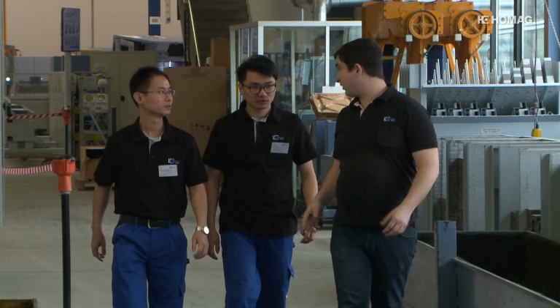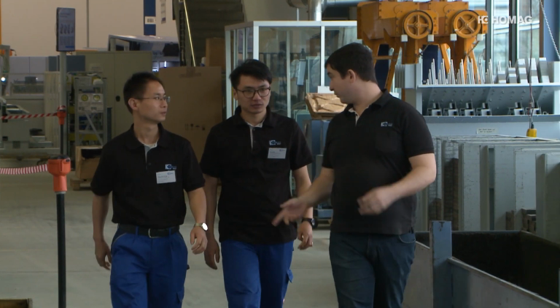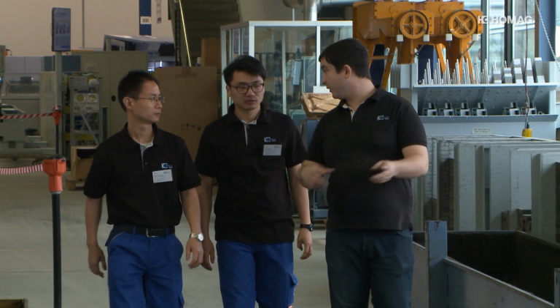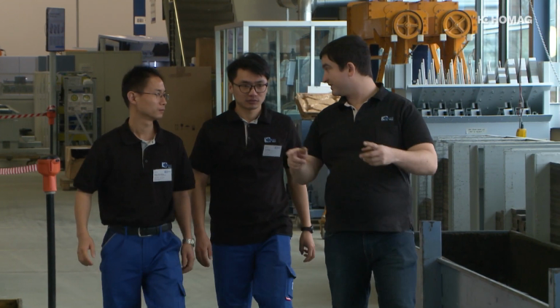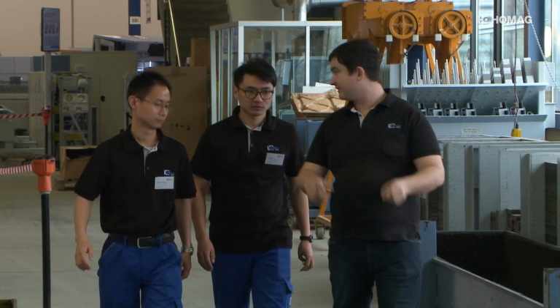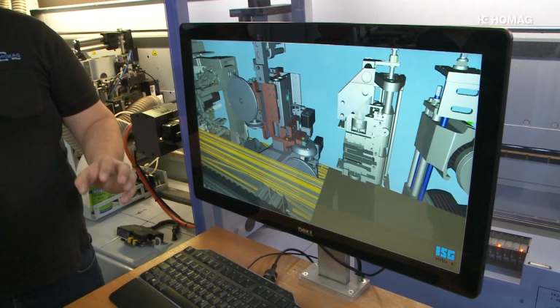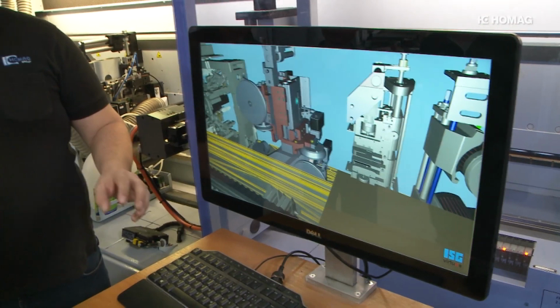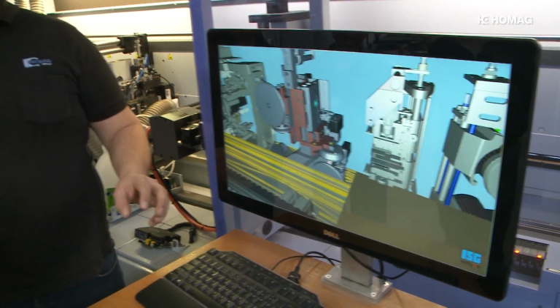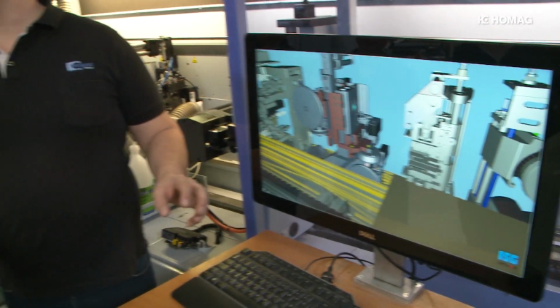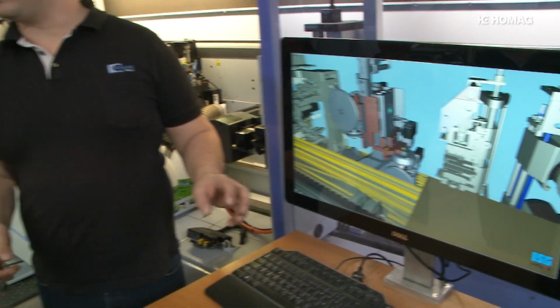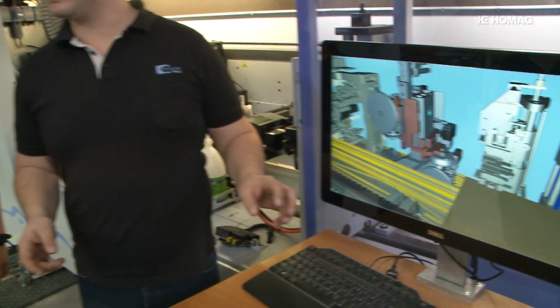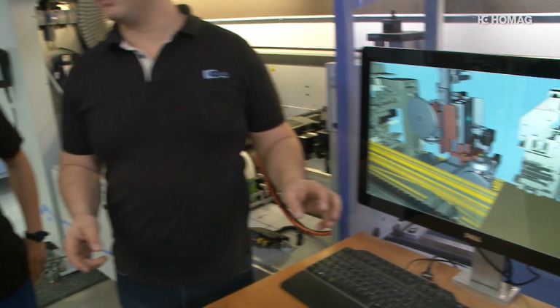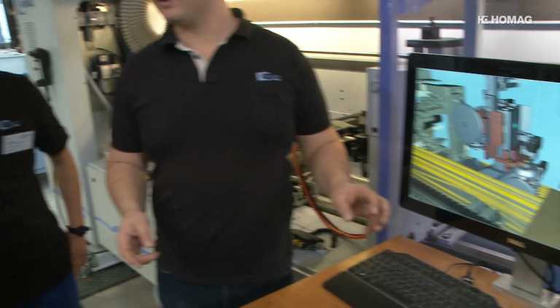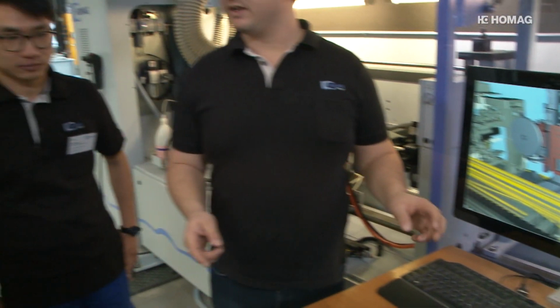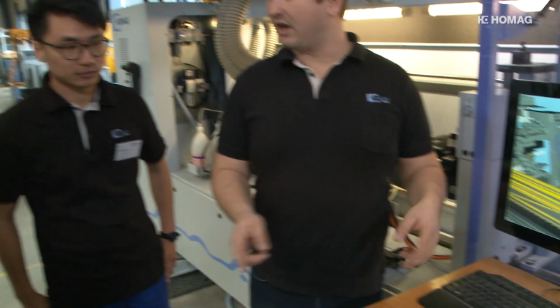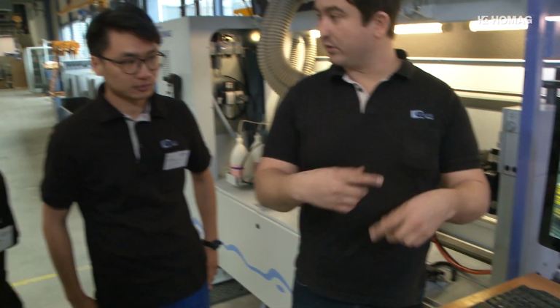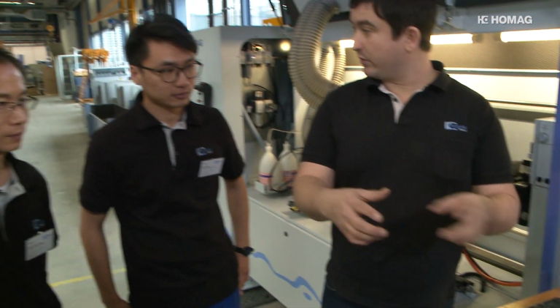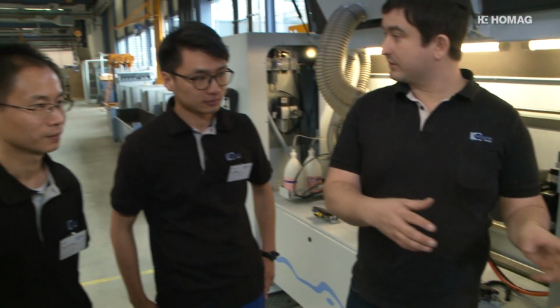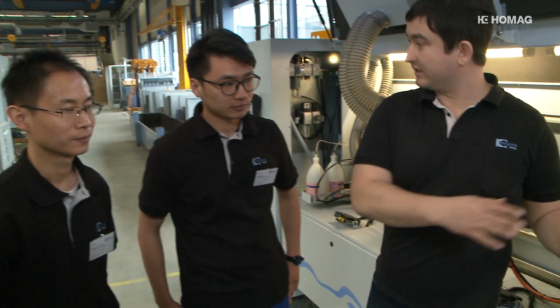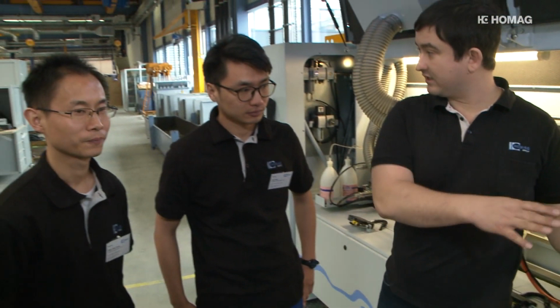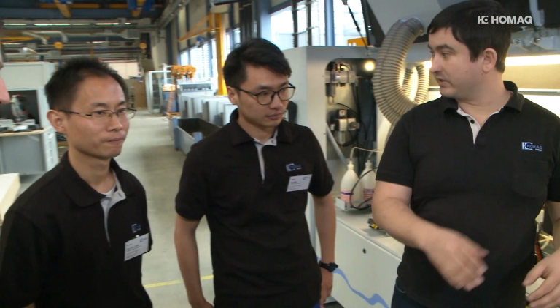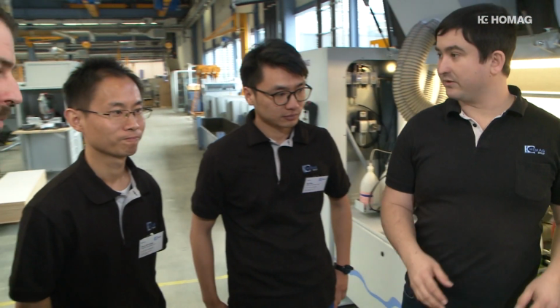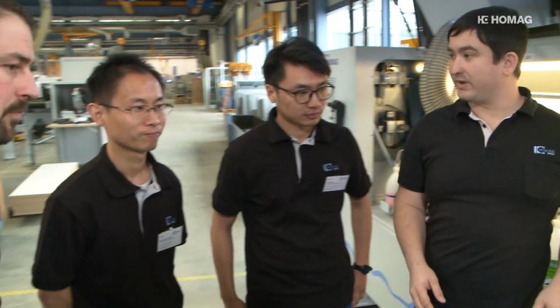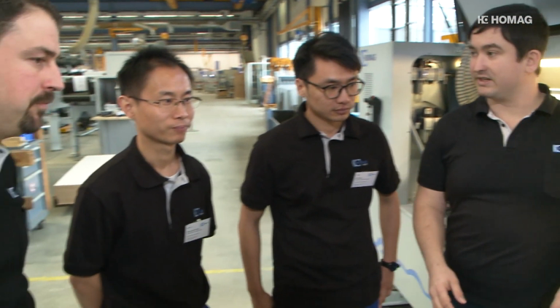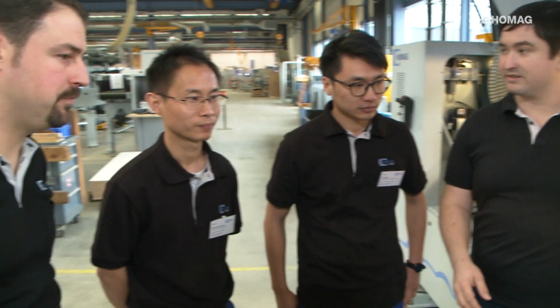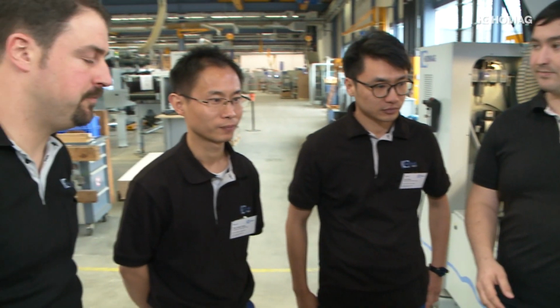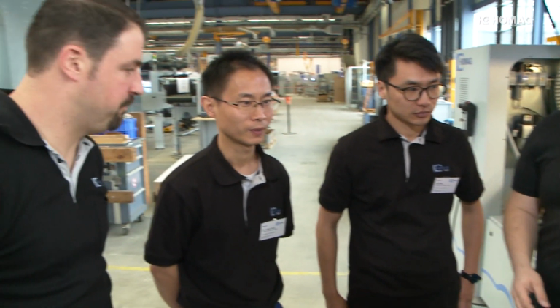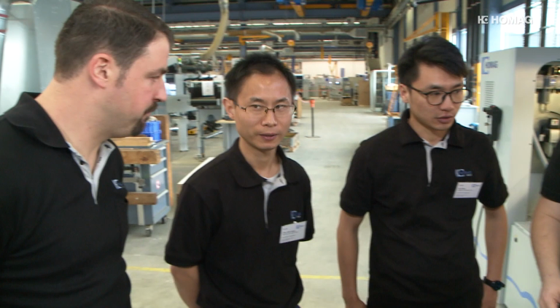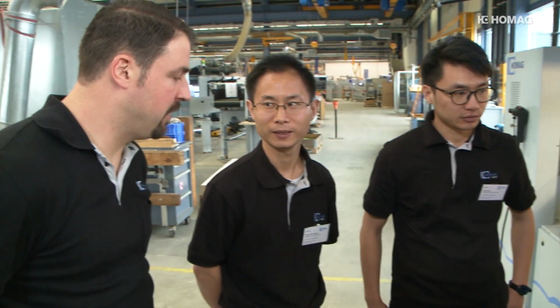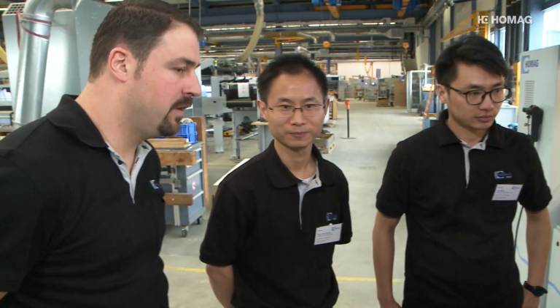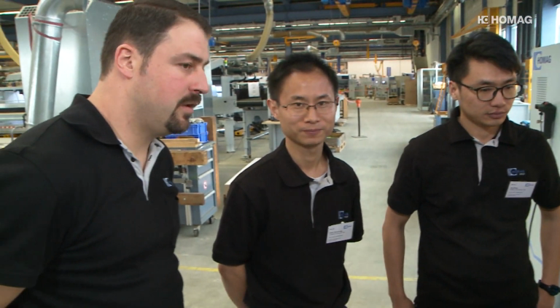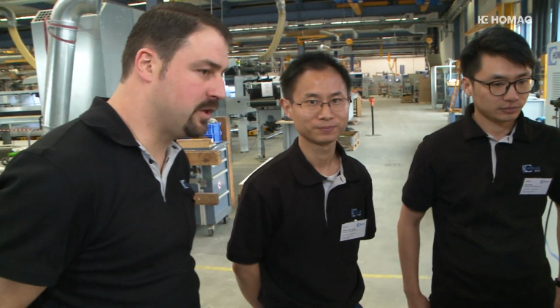HOMAG's Chinese colleagues have also been introduced to working with the digital twin, supported by their German colleagues.